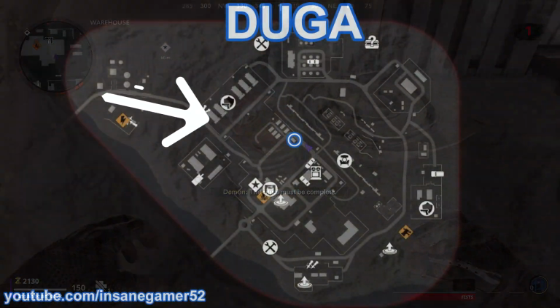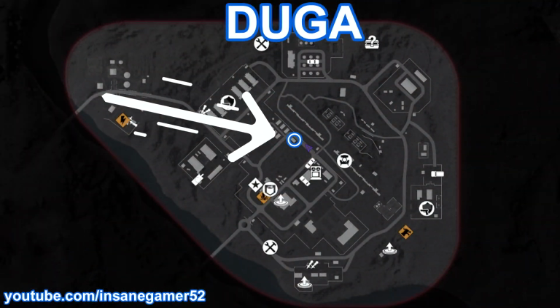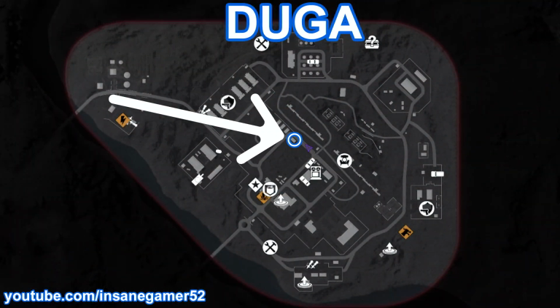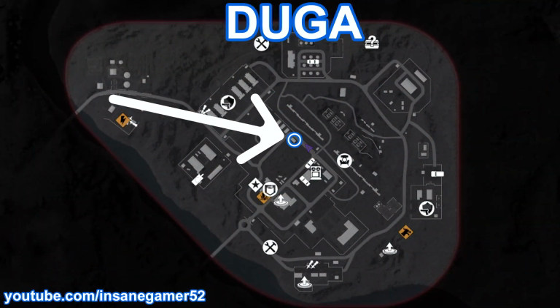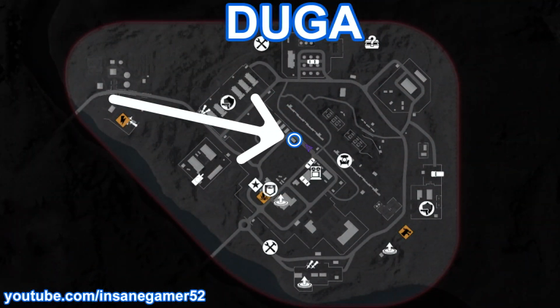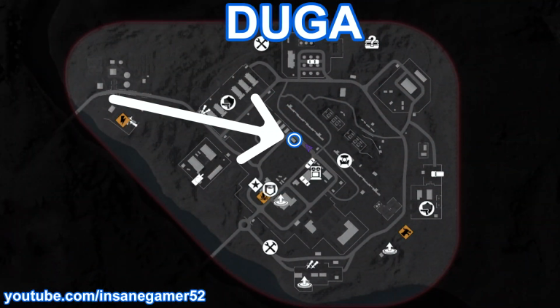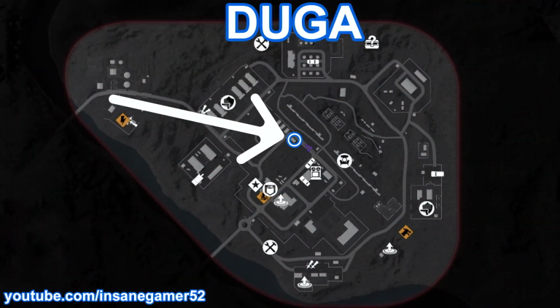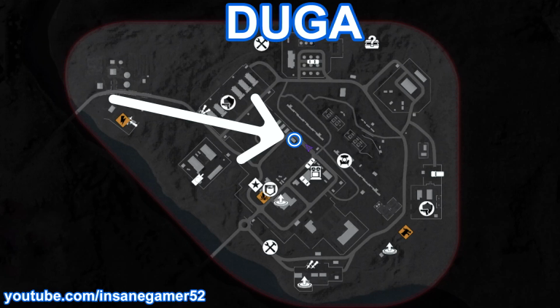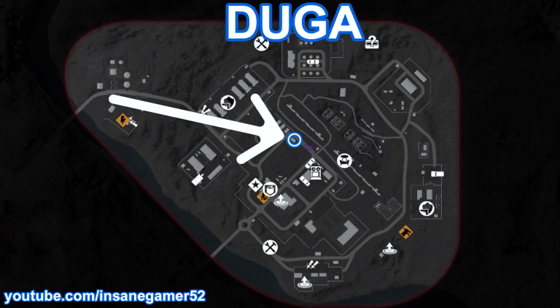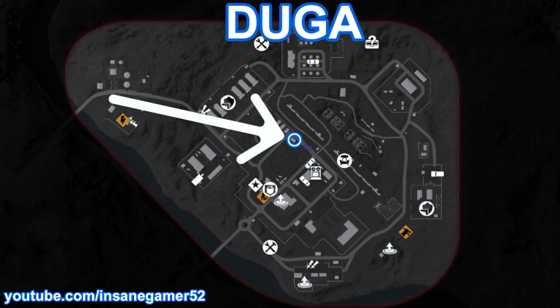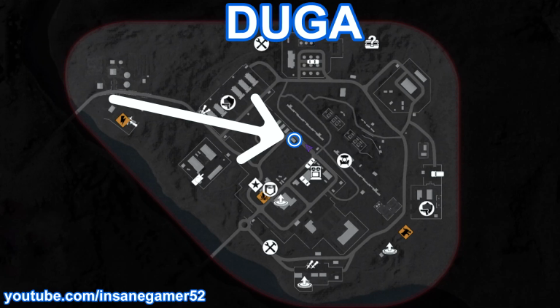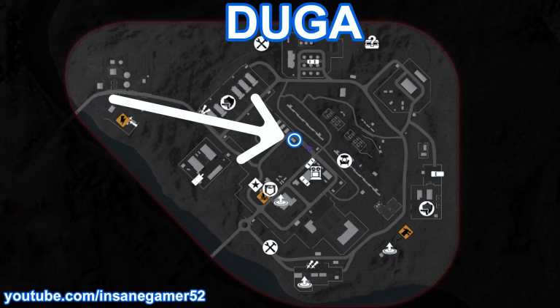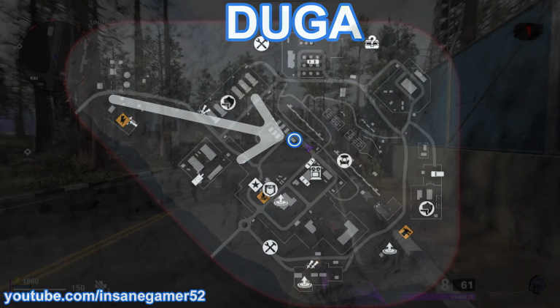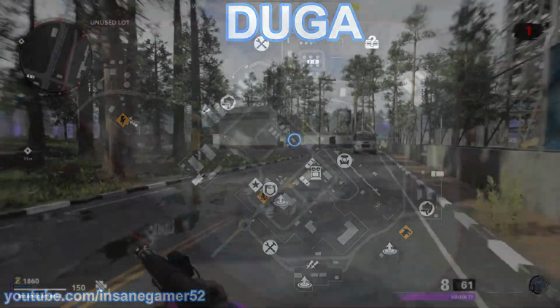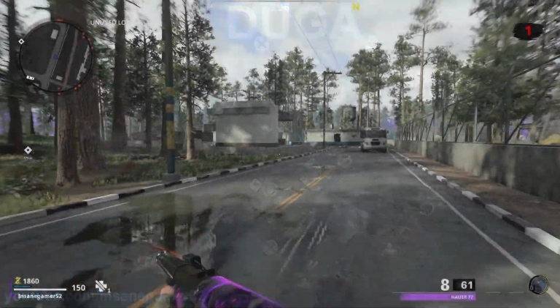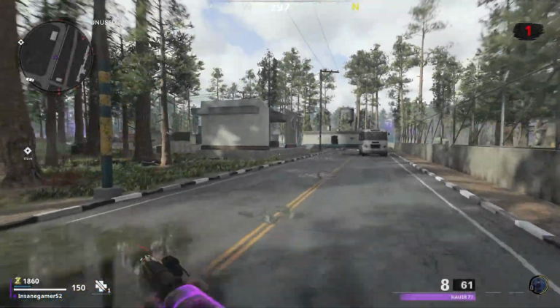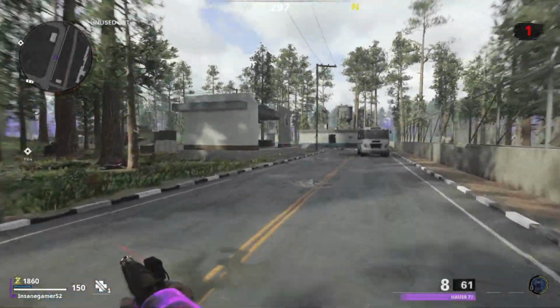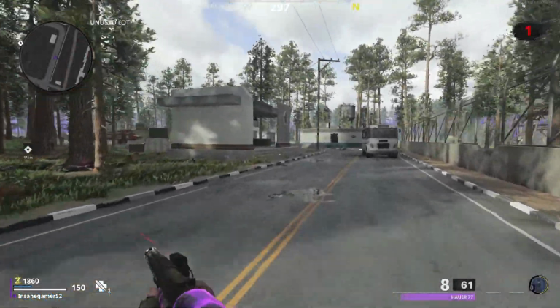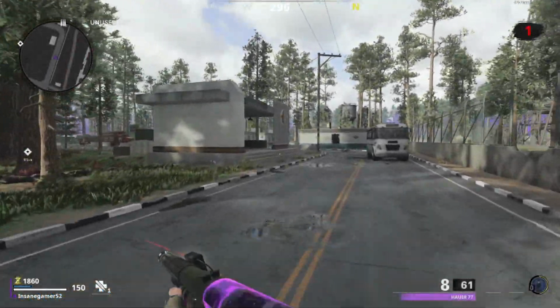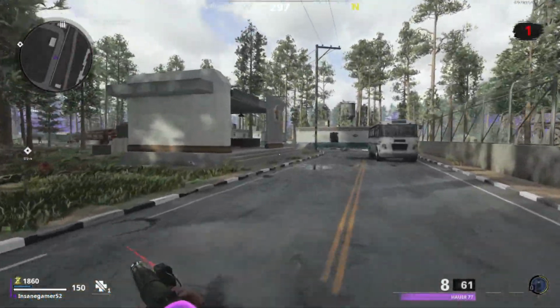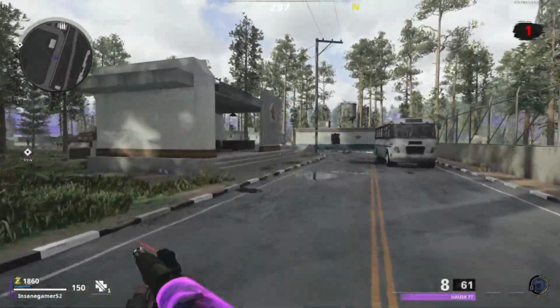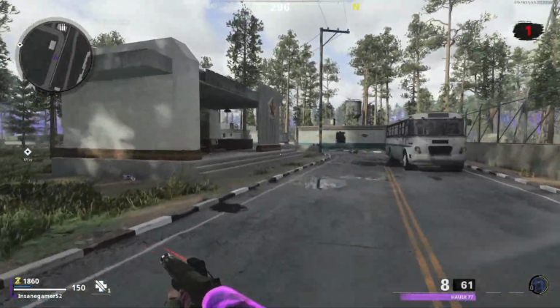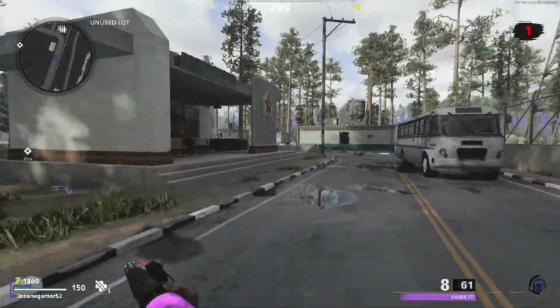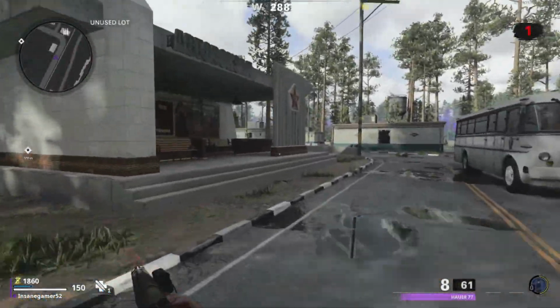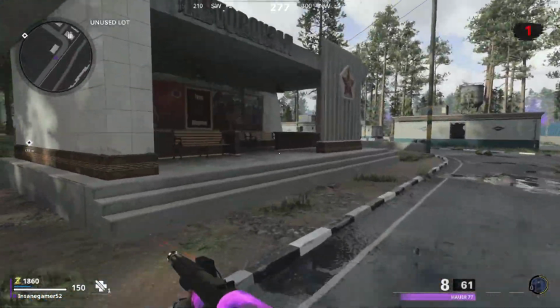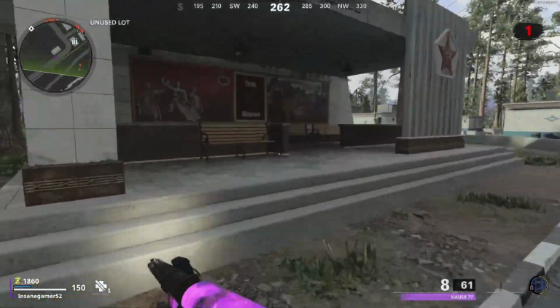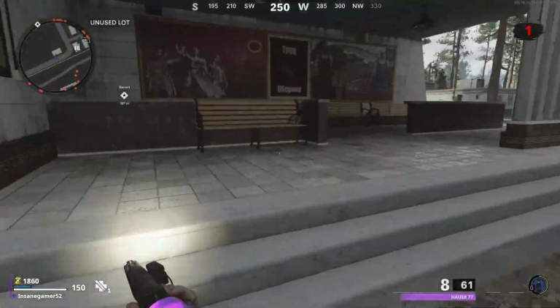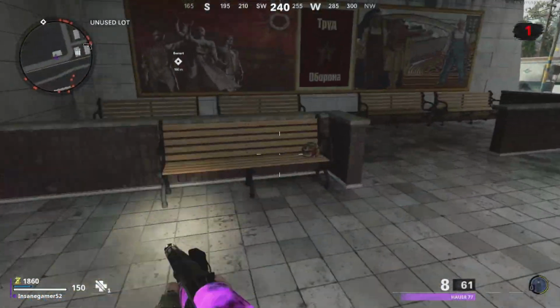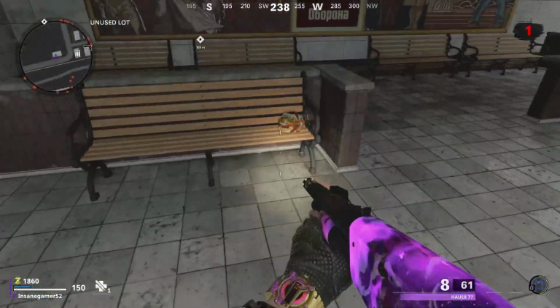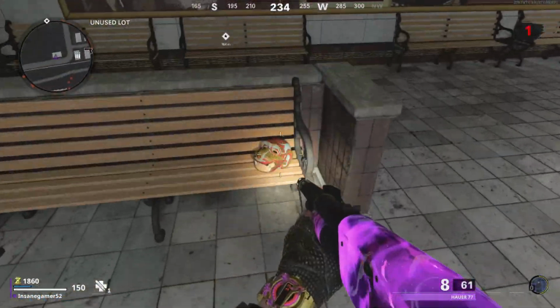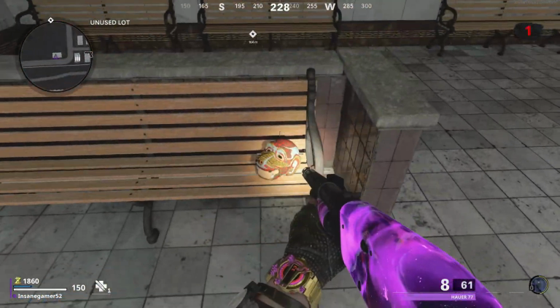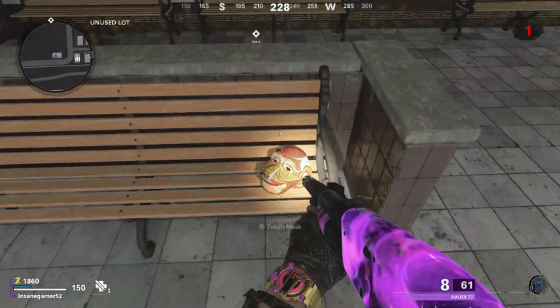Here's where to find the Monkey Mask on Duga. Head to the unused lot area, and it will be sitting on top of this bench.